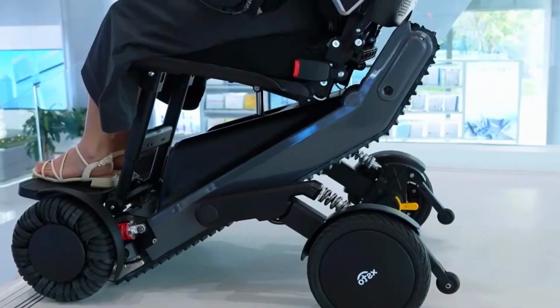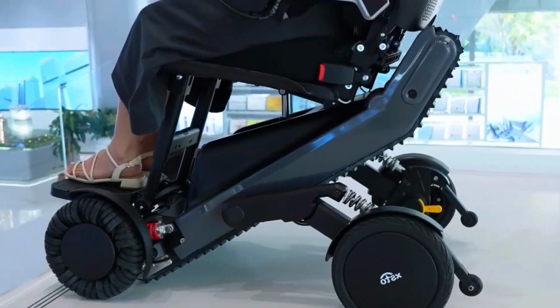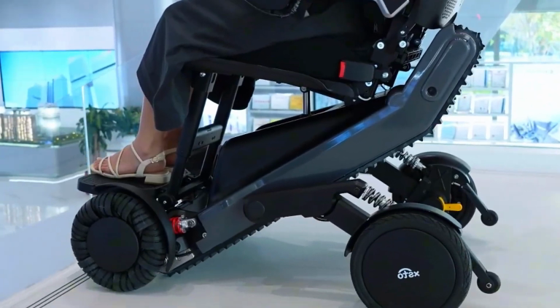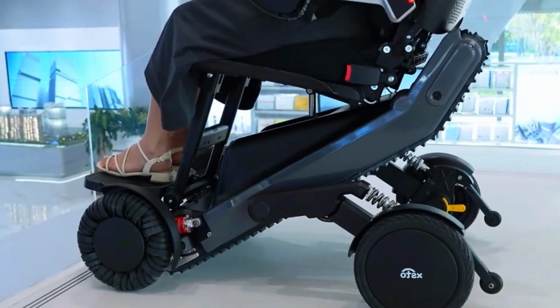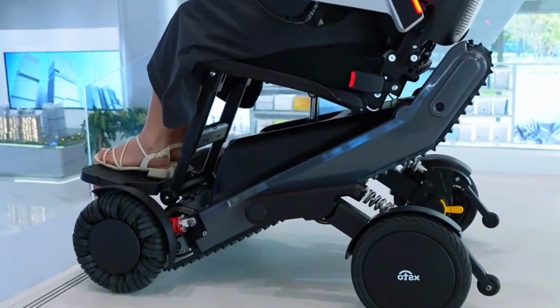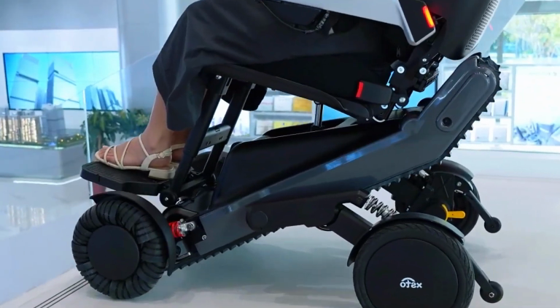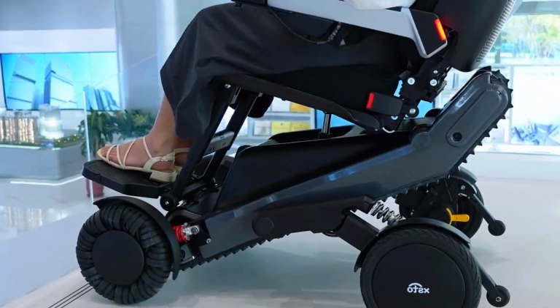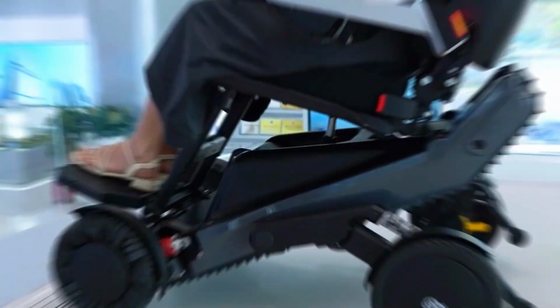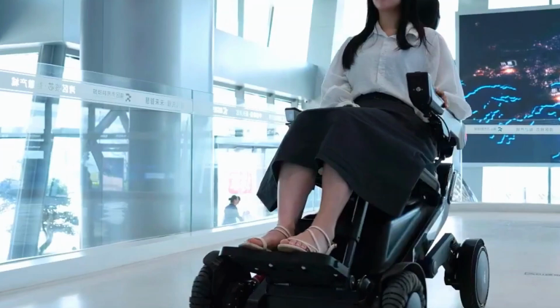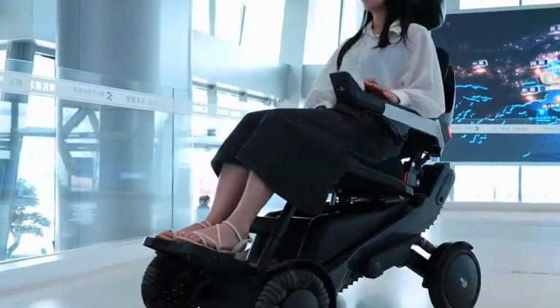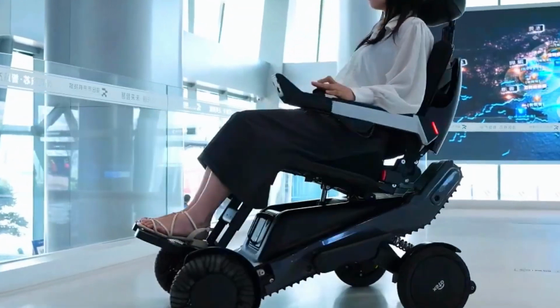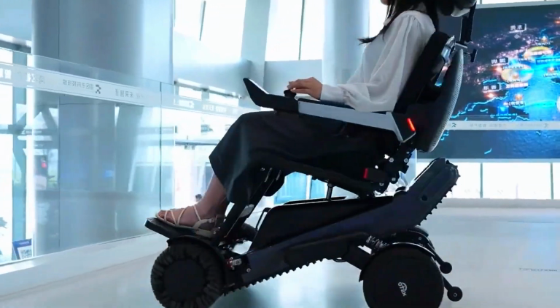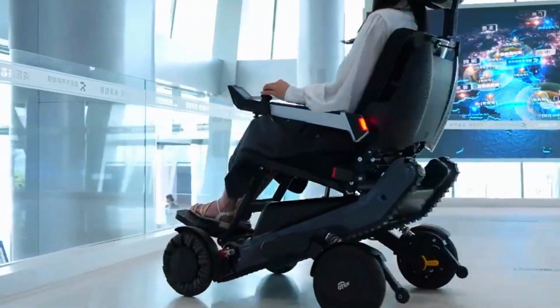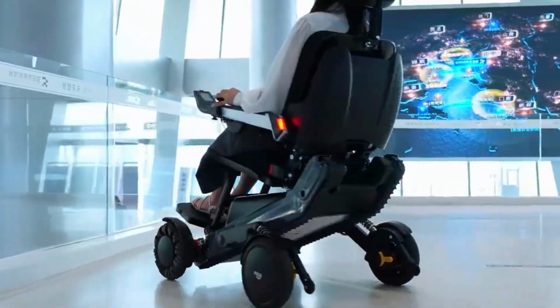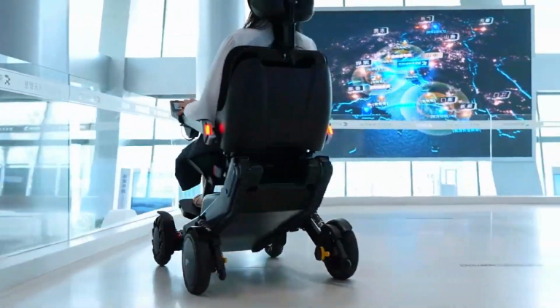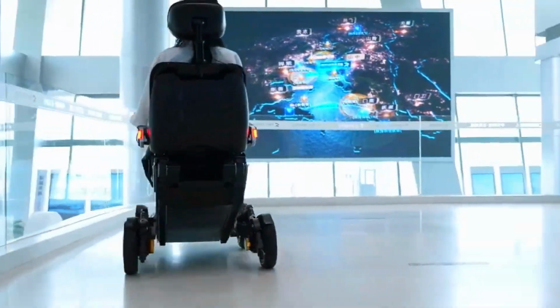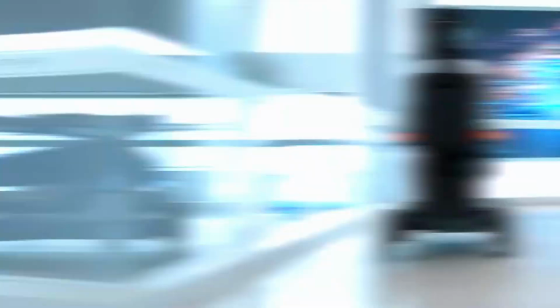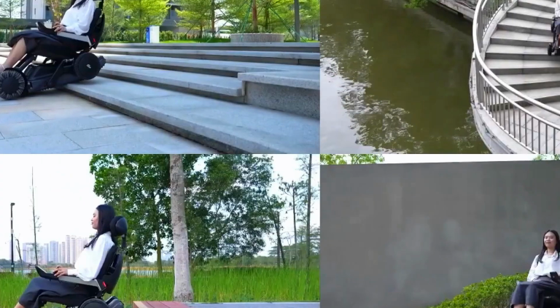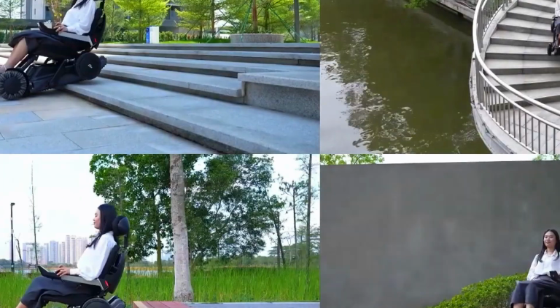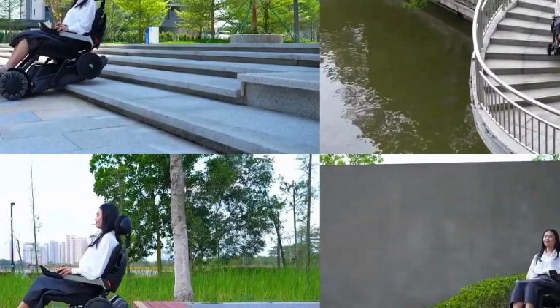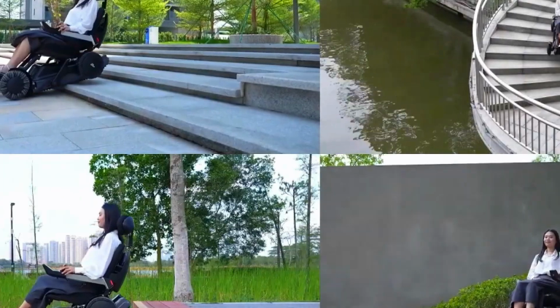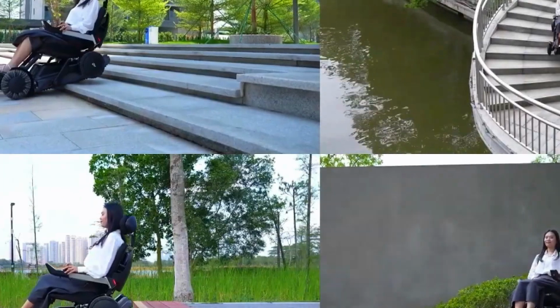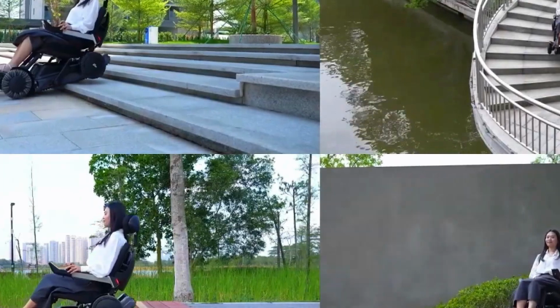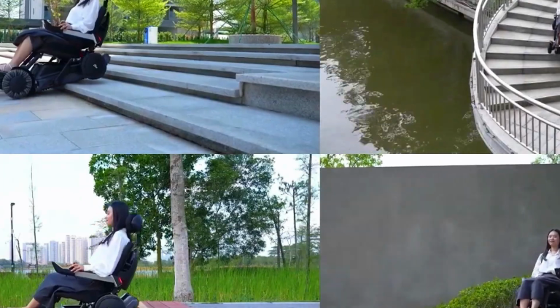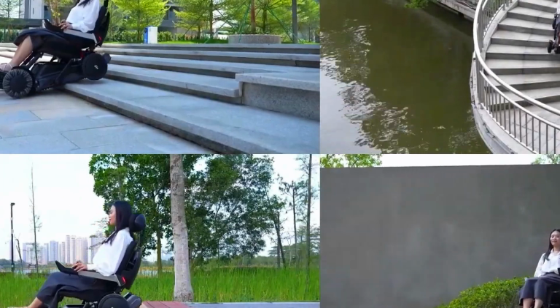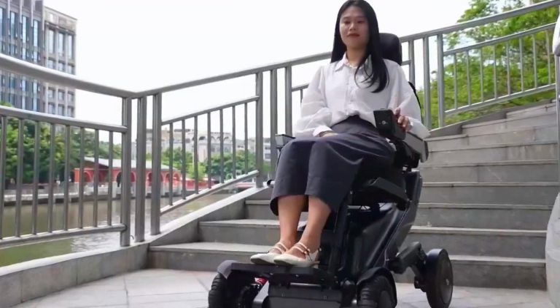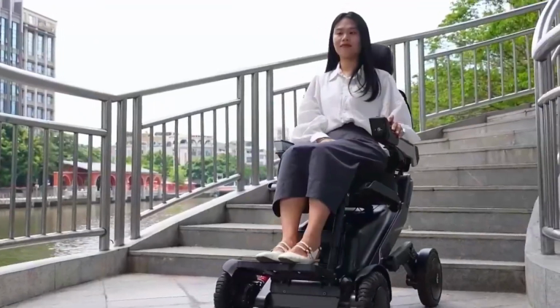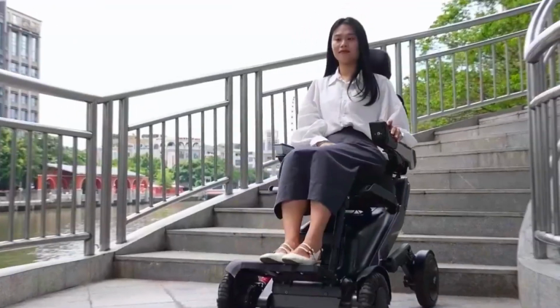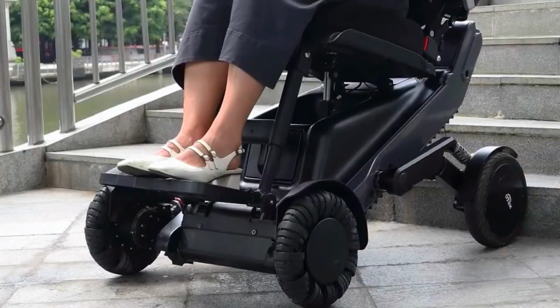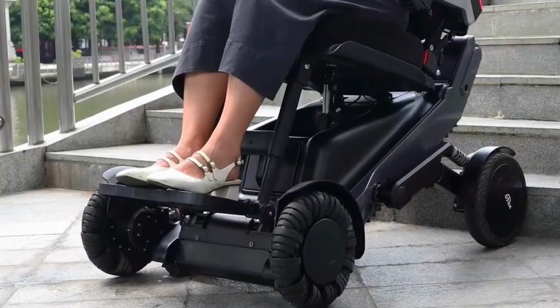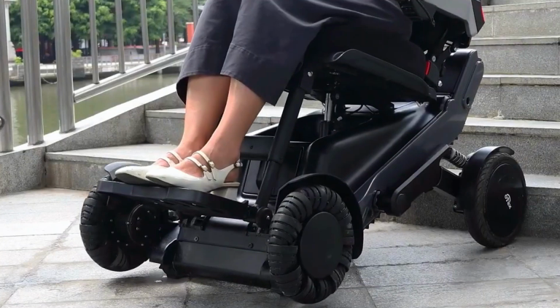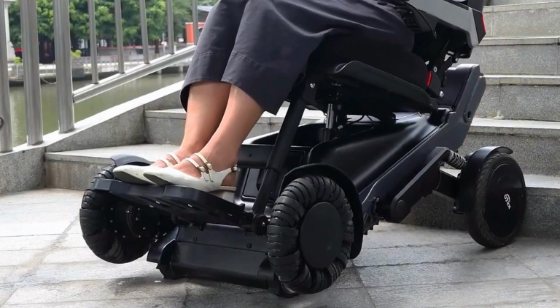And it goes downhill at 35 steps per minute without tipping, shaking, or losing control.